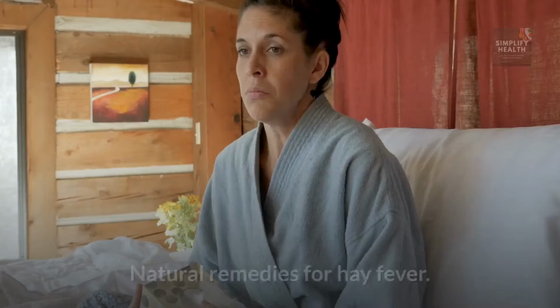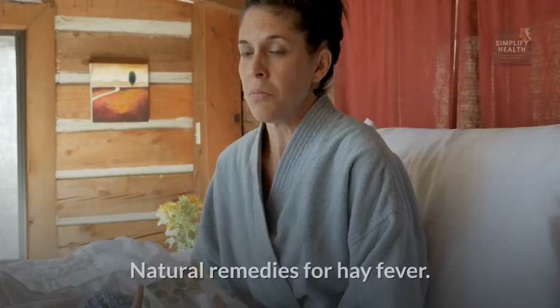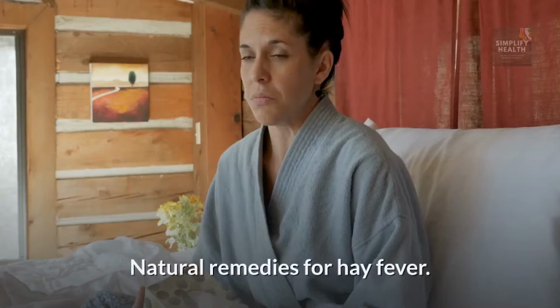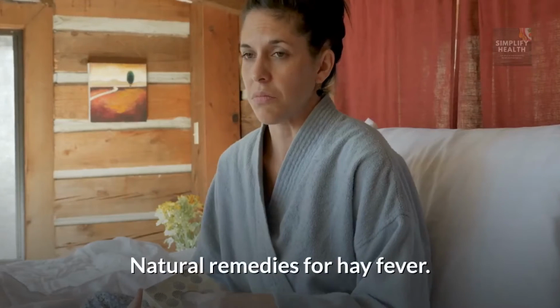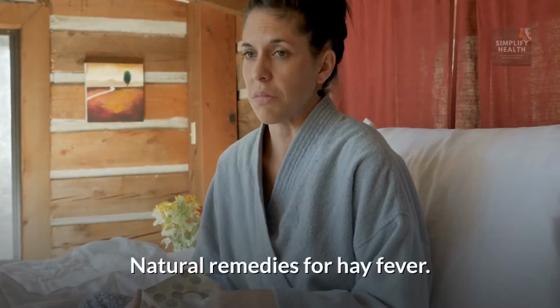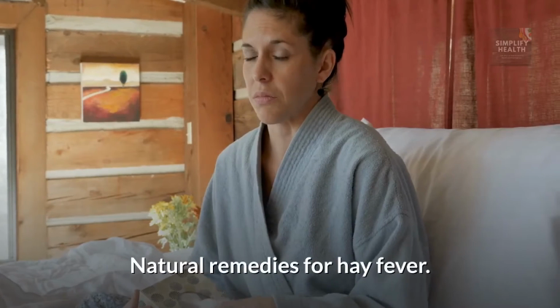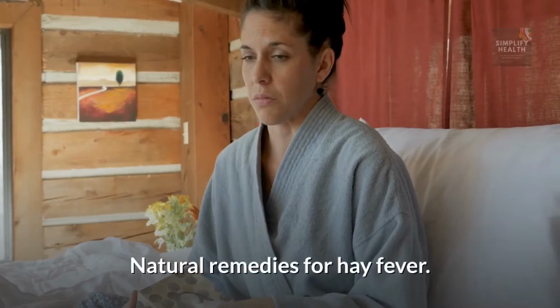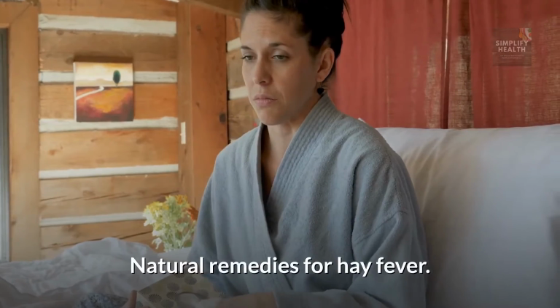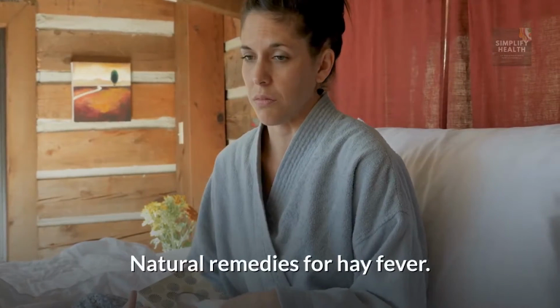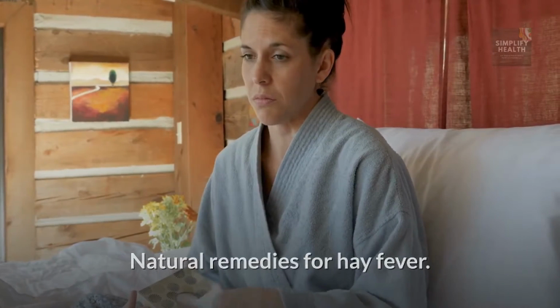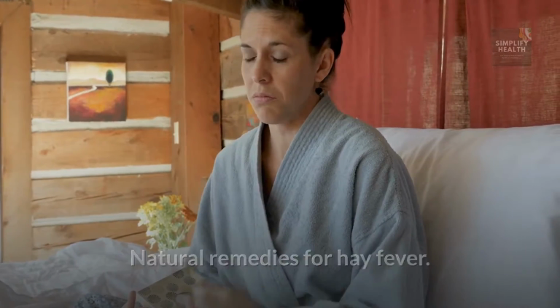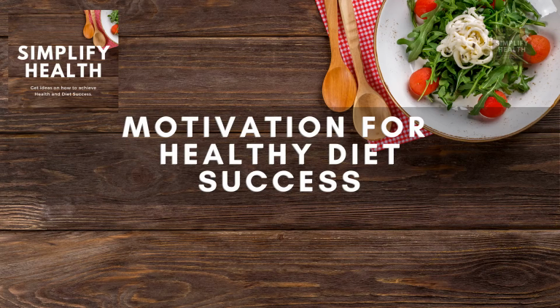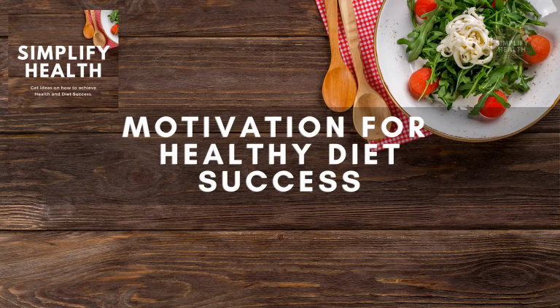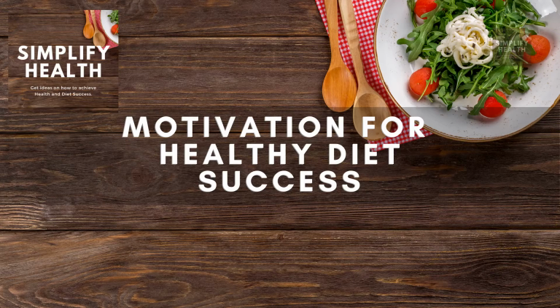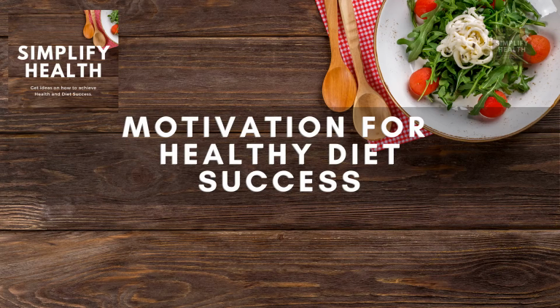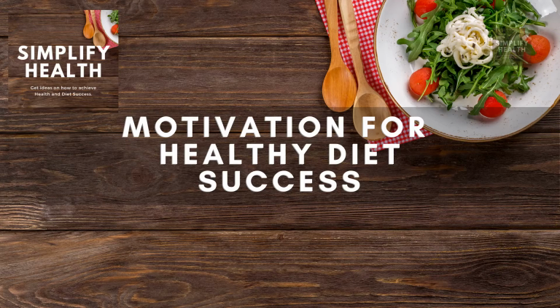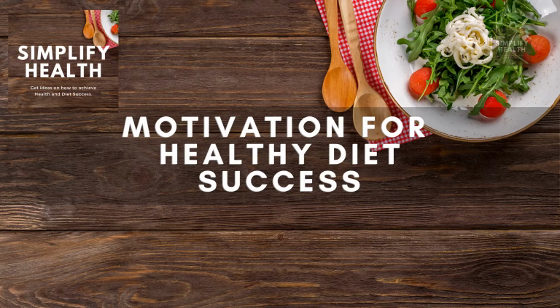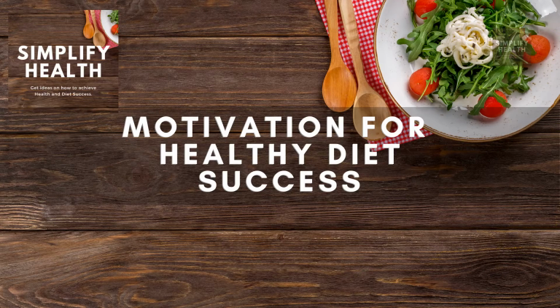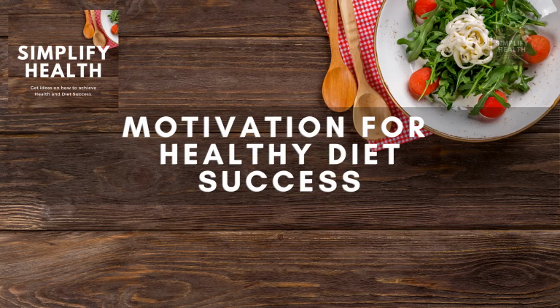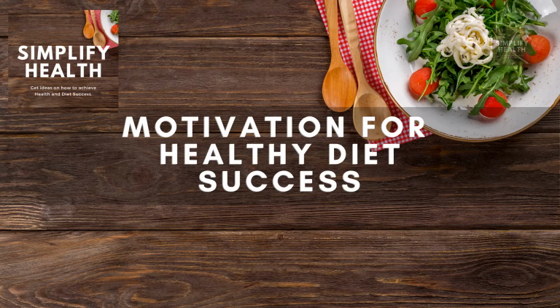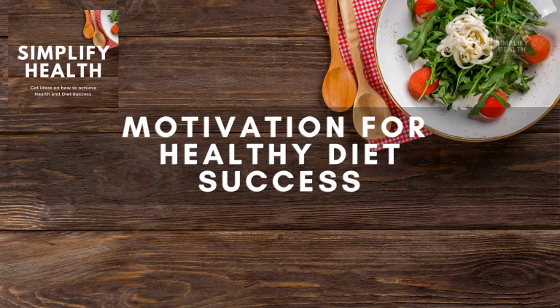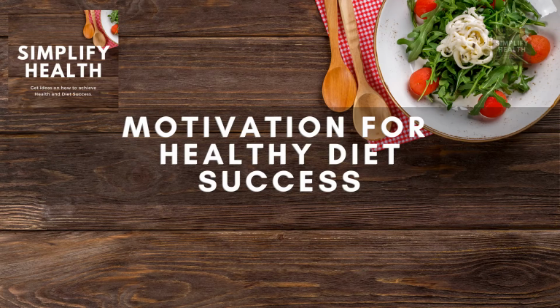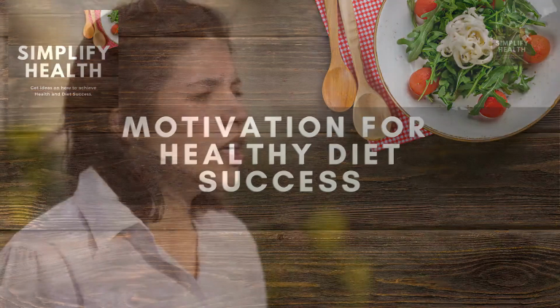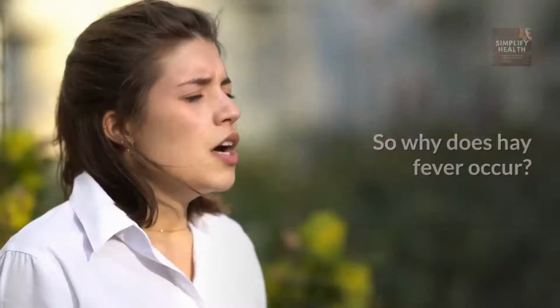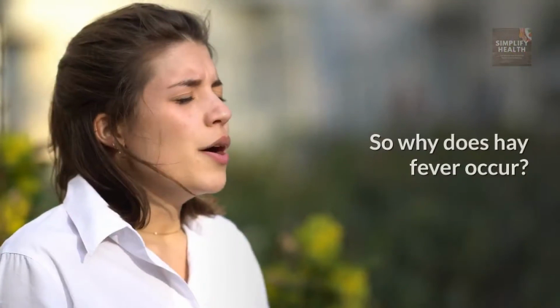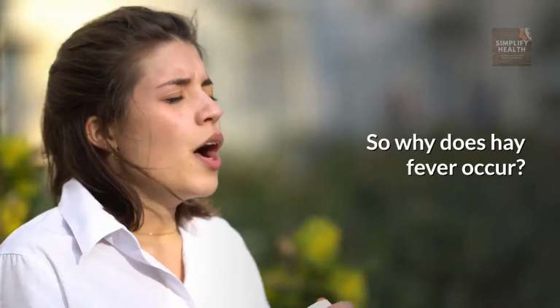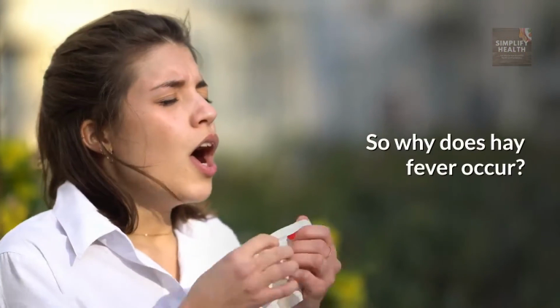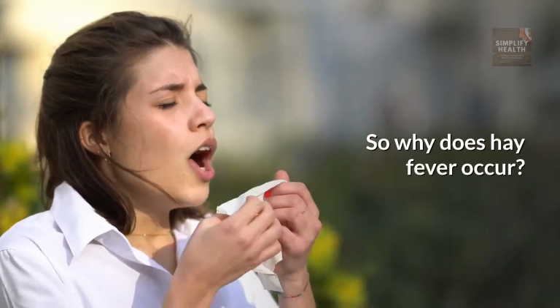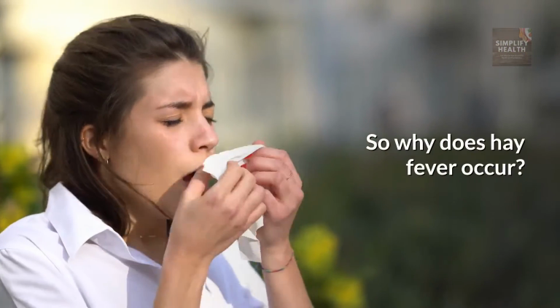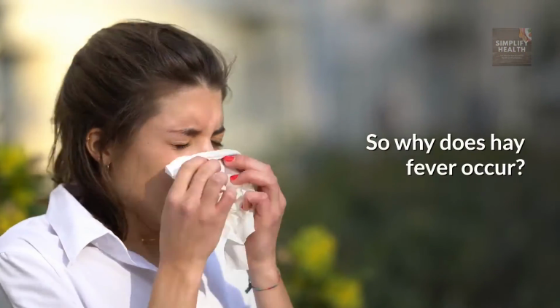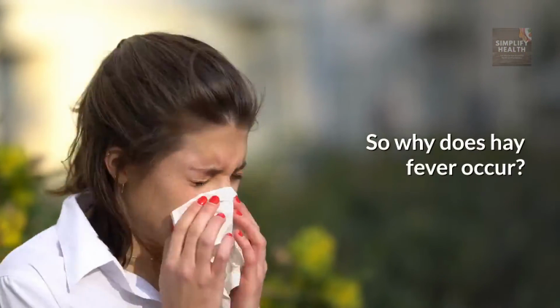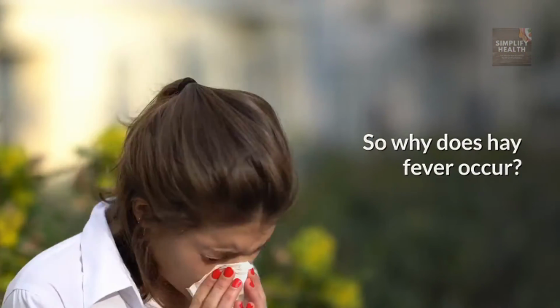Natural remedies for hay fever. Hello and welcome to Simplify Health. So why does hay fever occur?